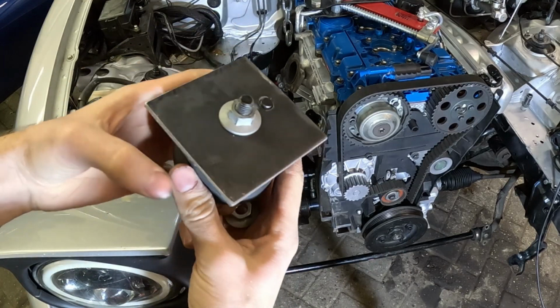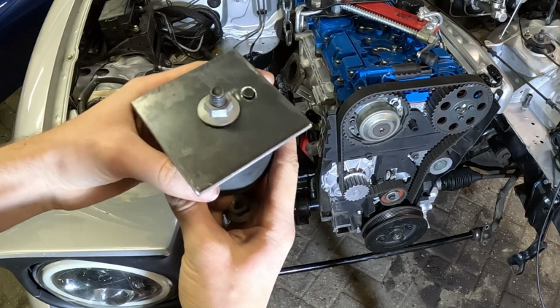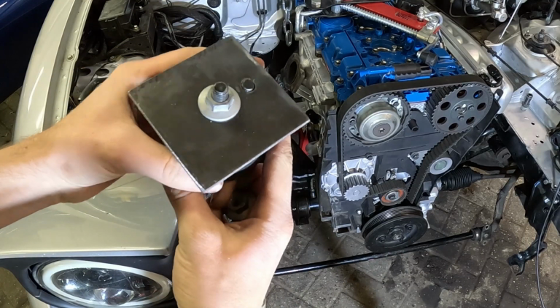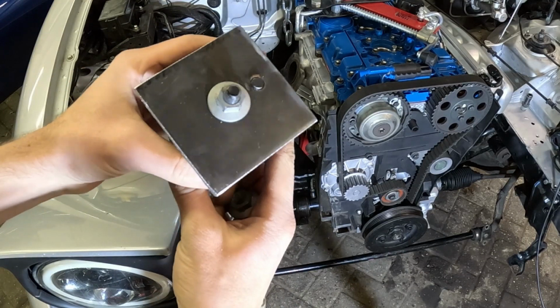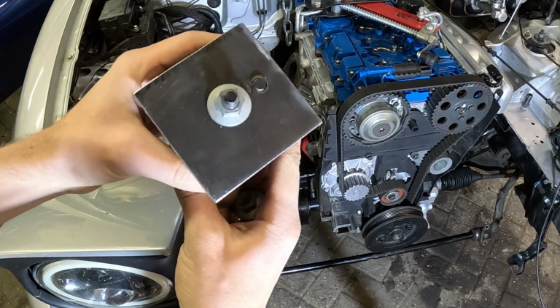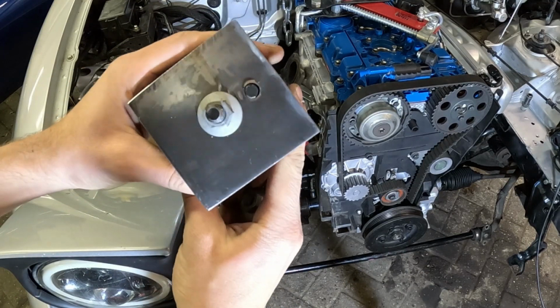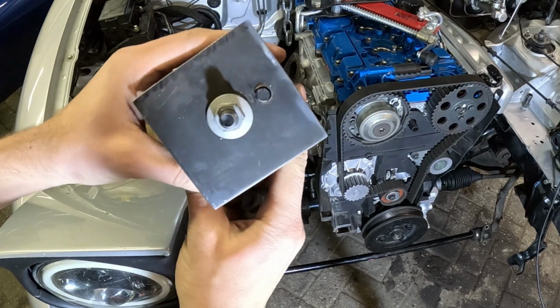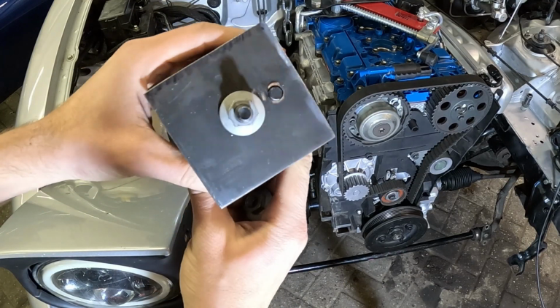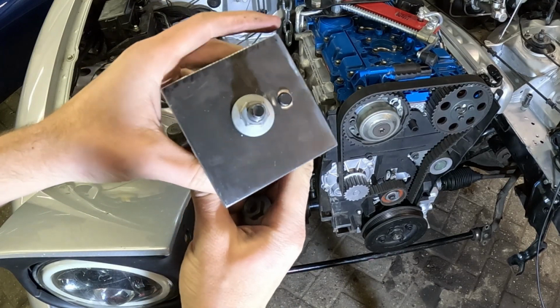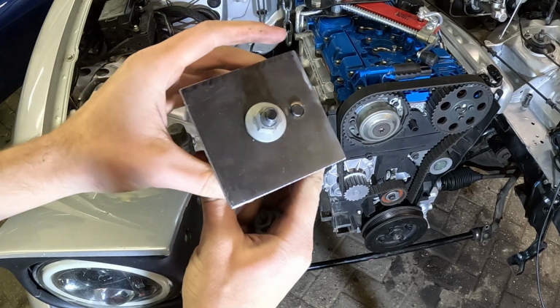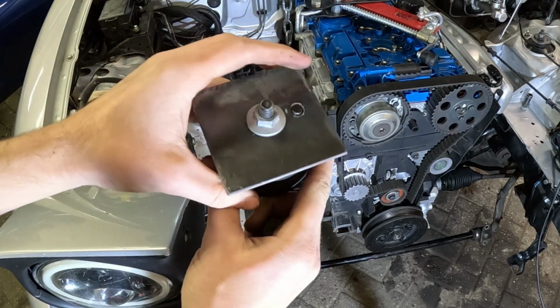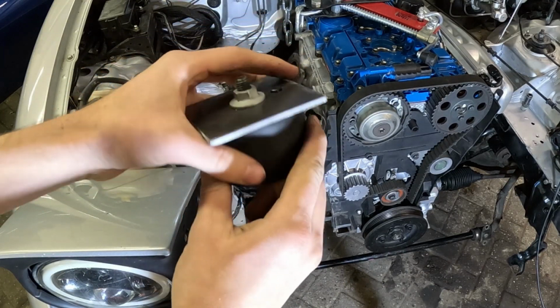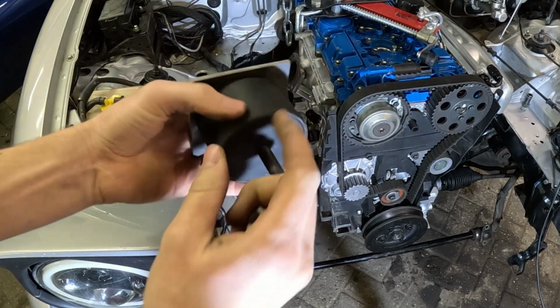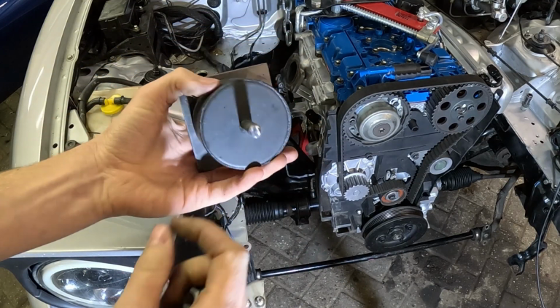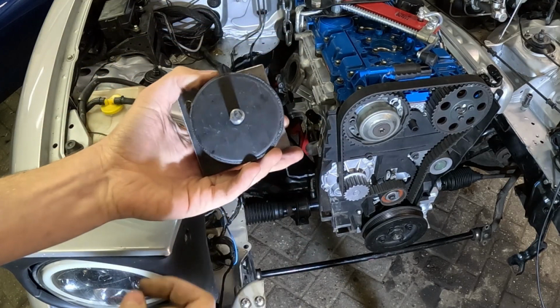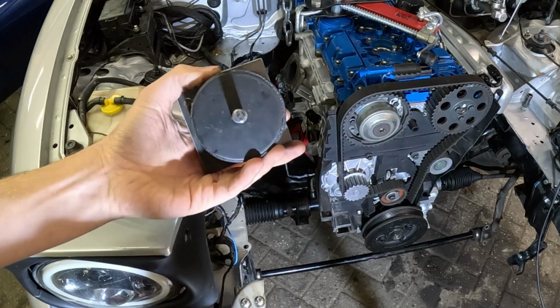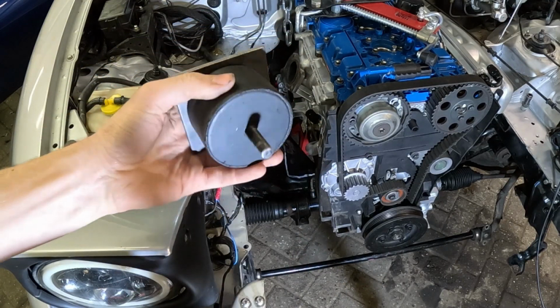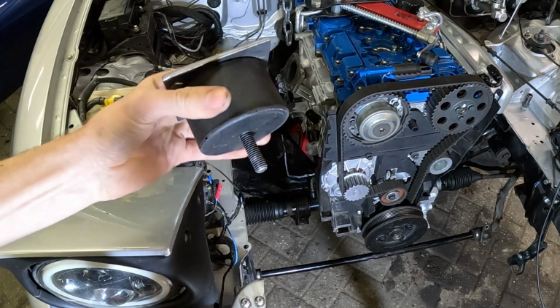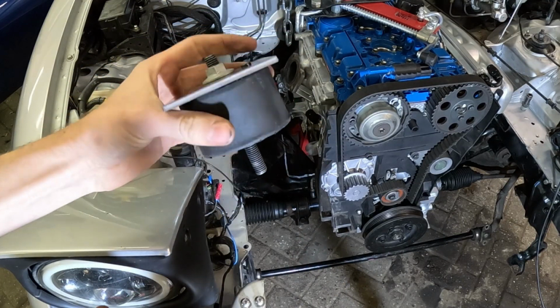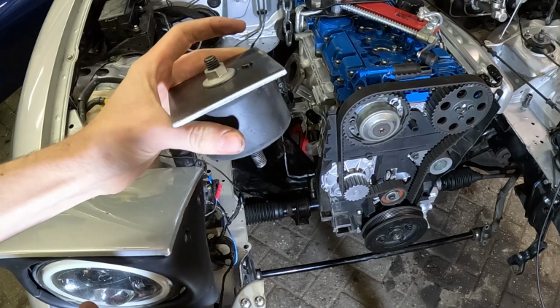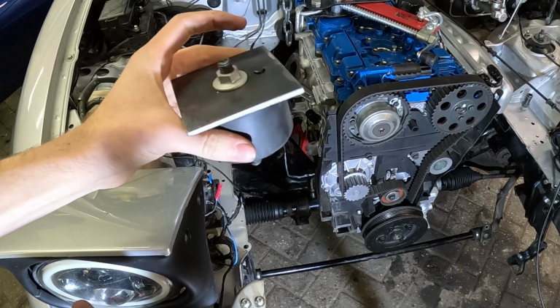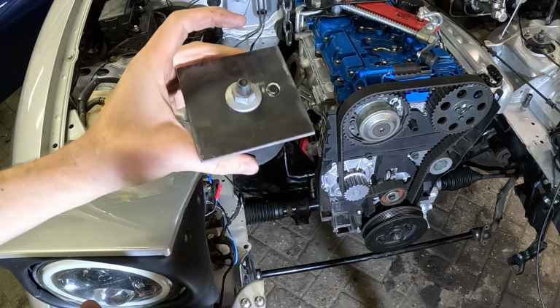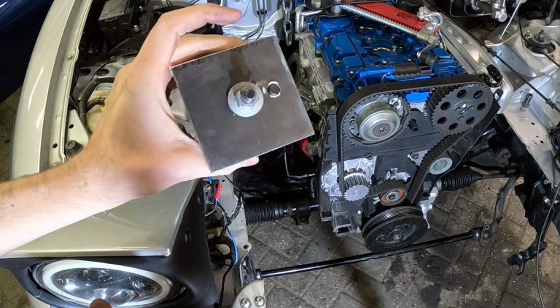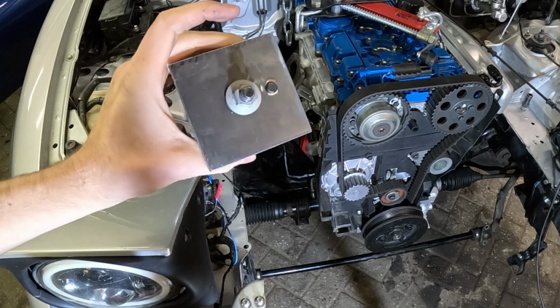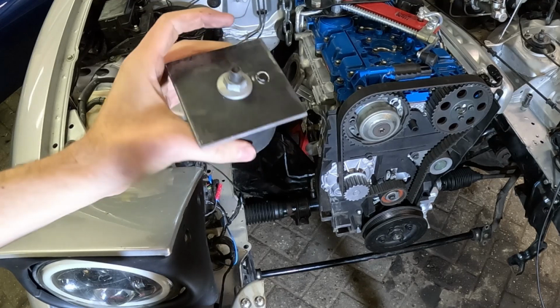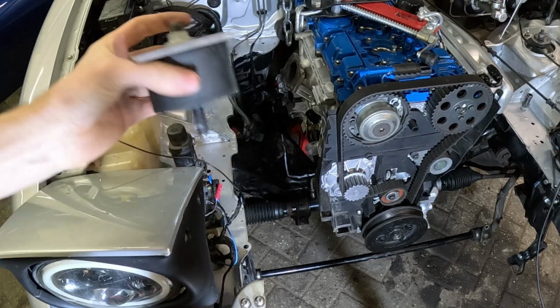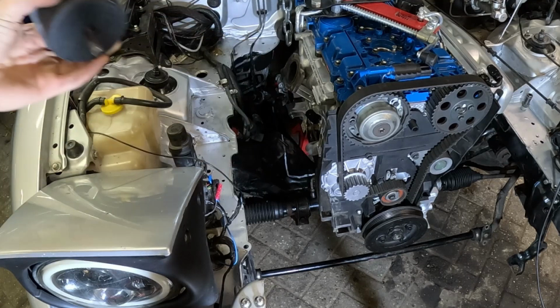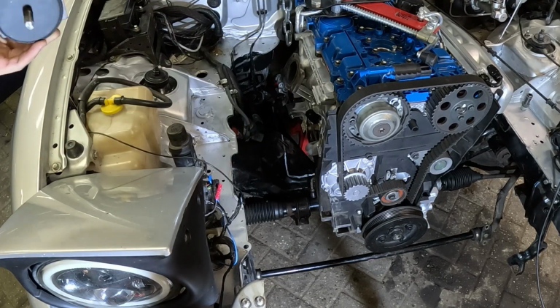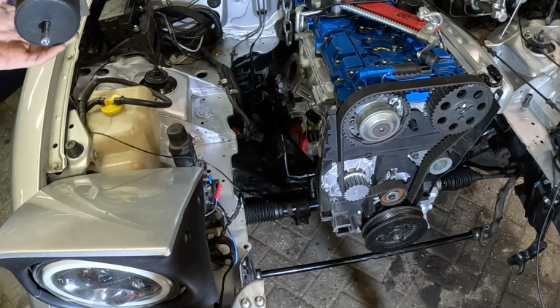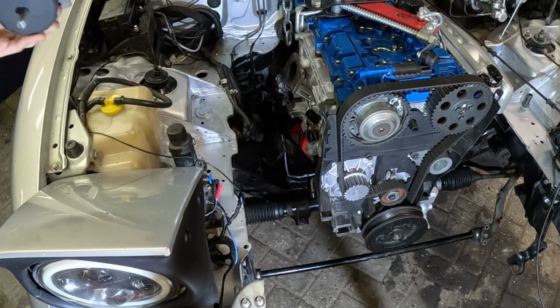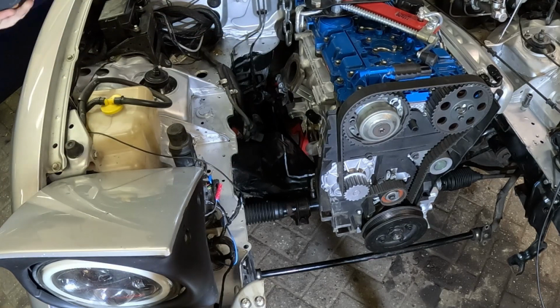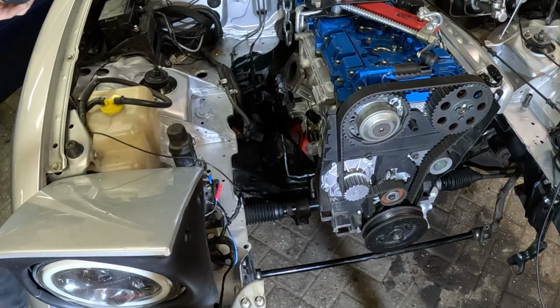Here's the engine mount, or at least the beginning of it. Let's get it mounted.